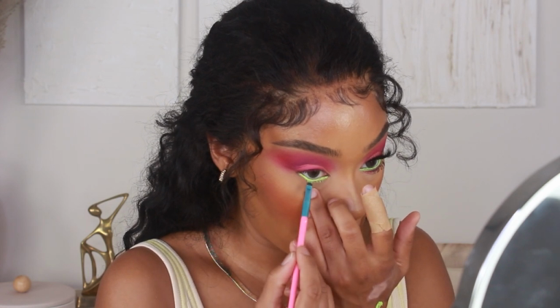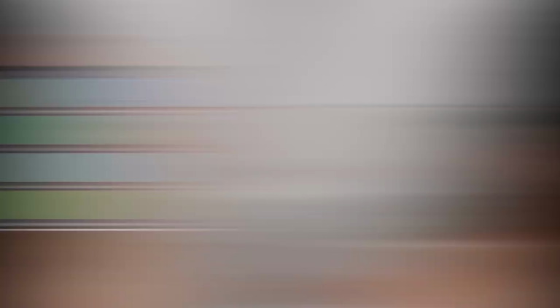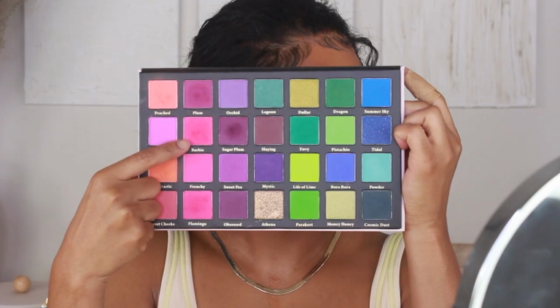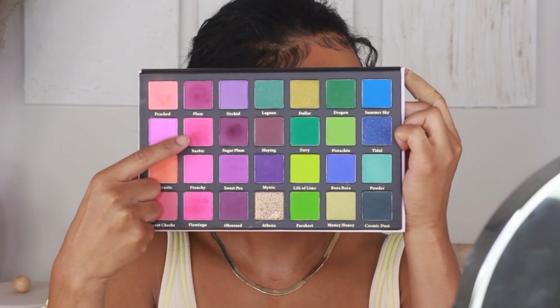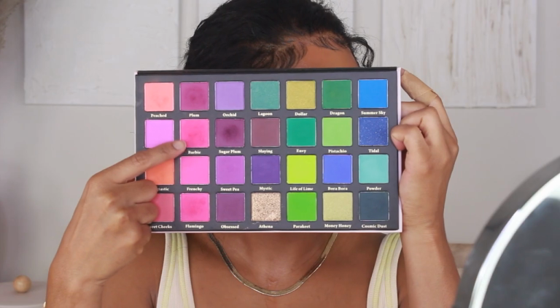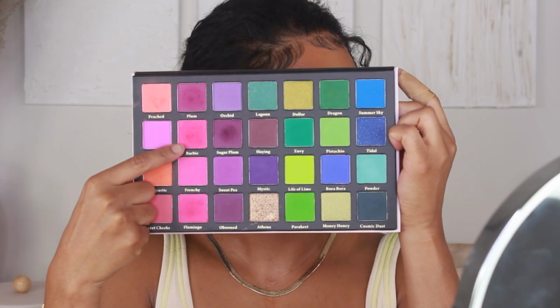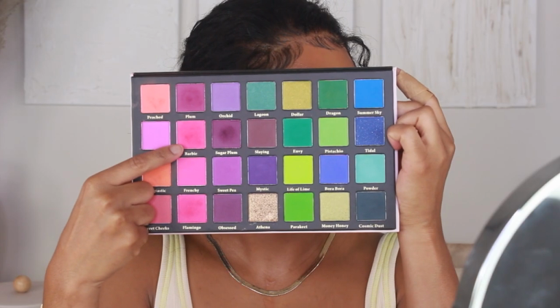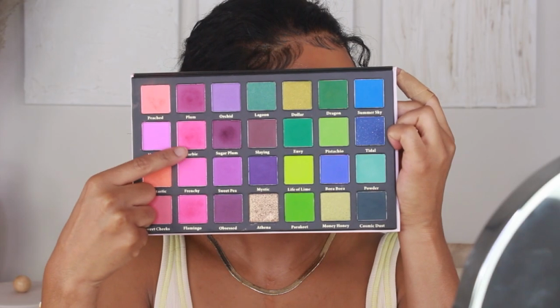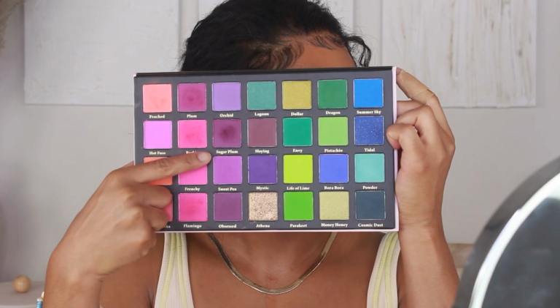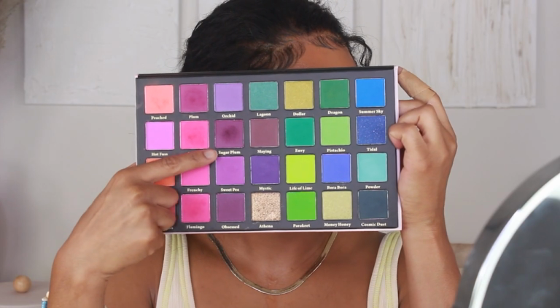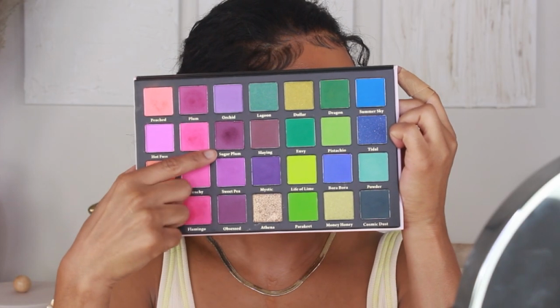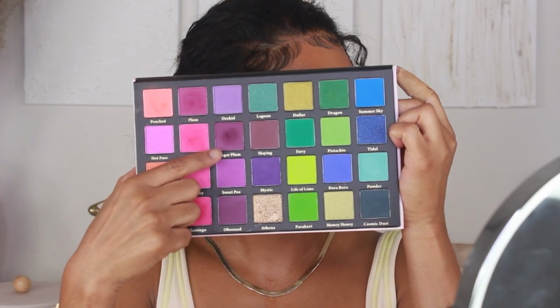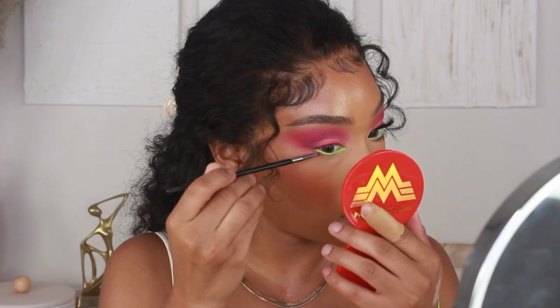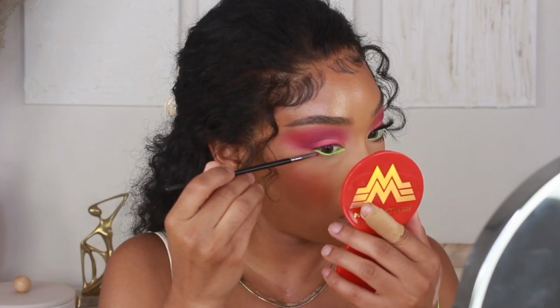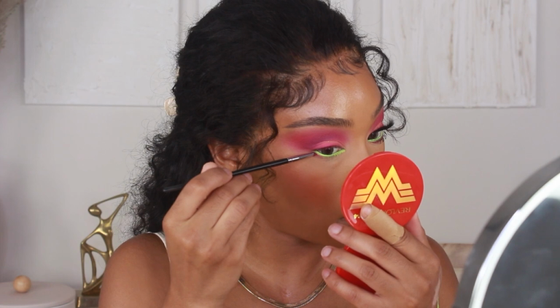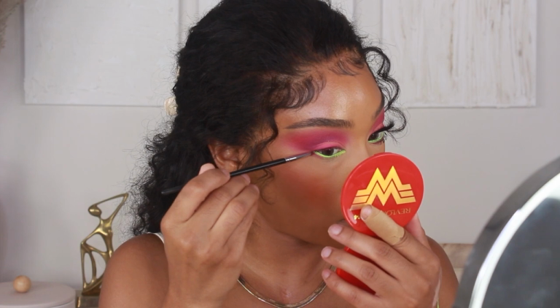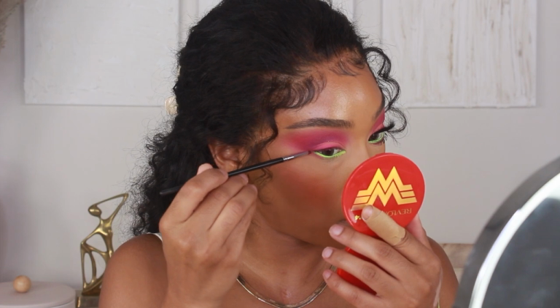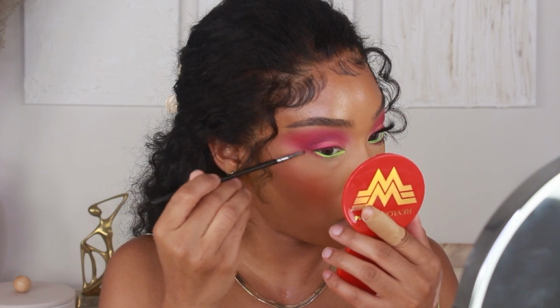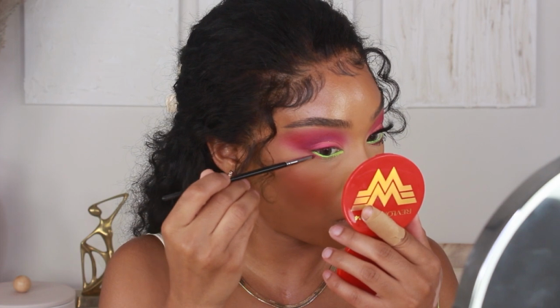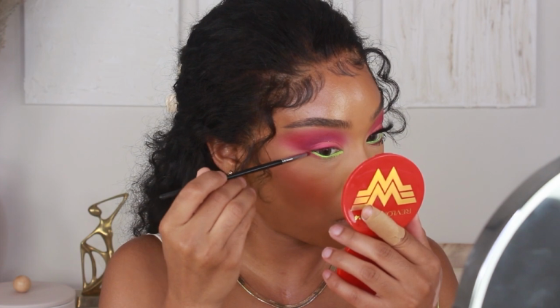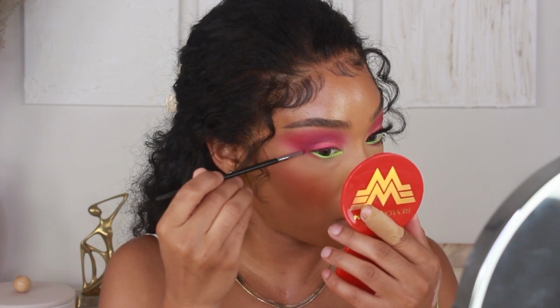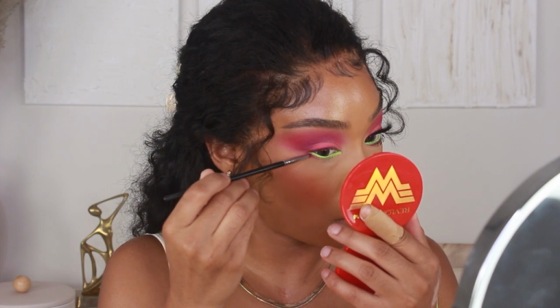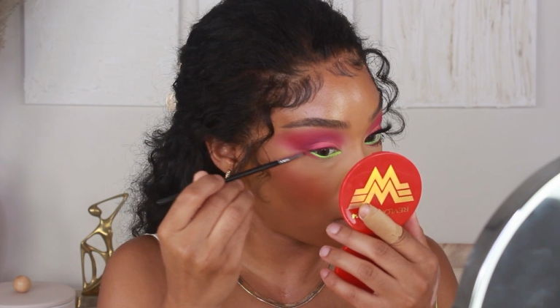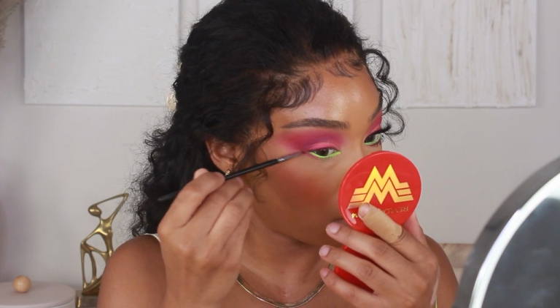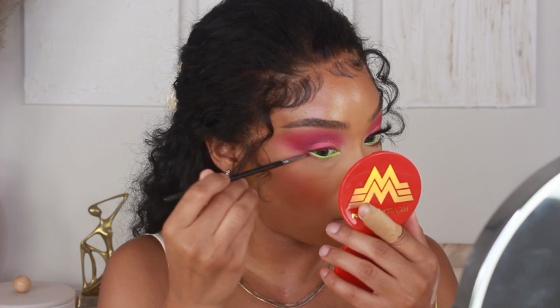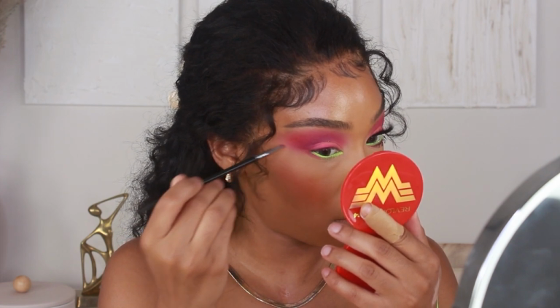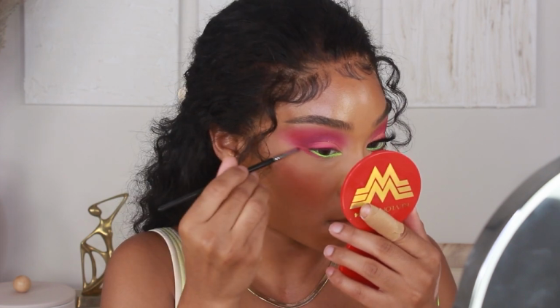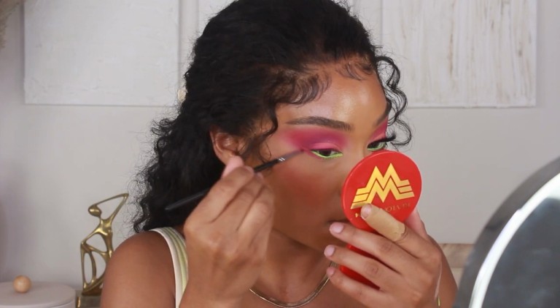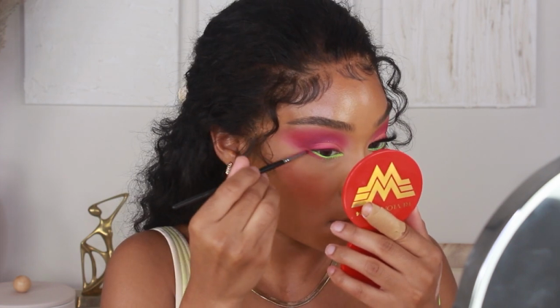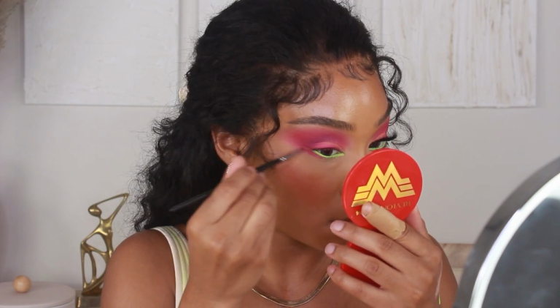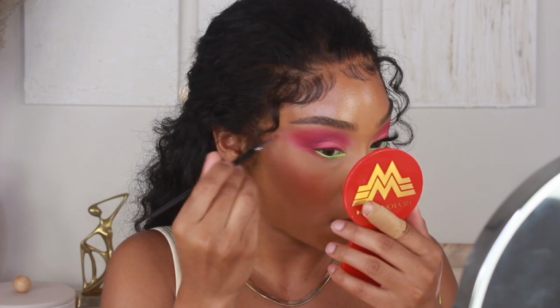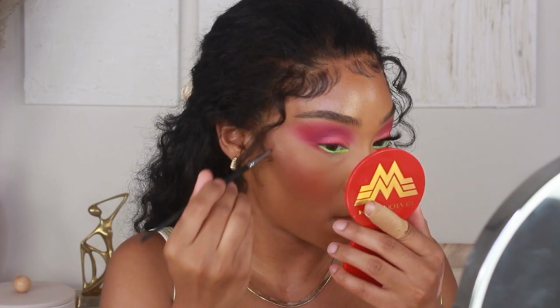Then taking shades Sugar Plum and Barbie, I'm using those two colors to blend out the outer portion of the lower lash line.